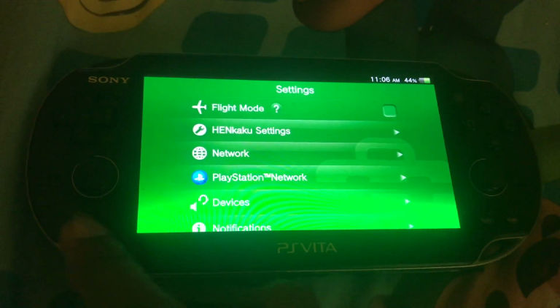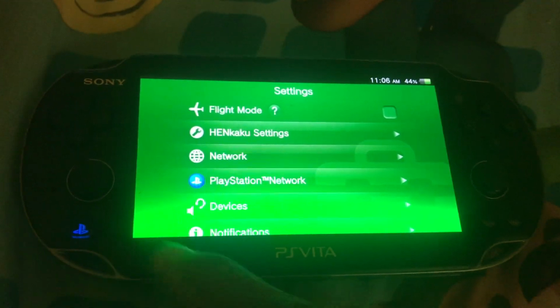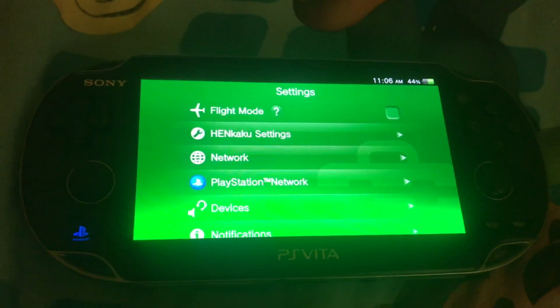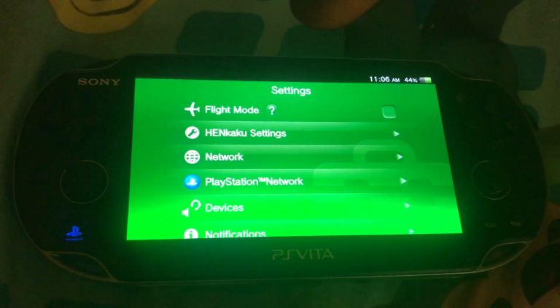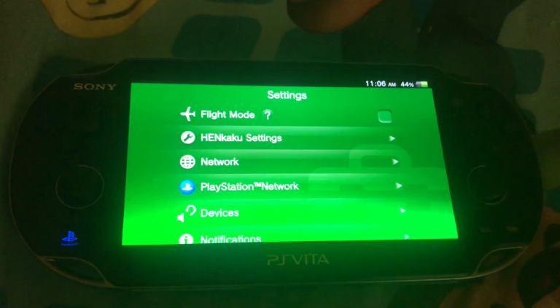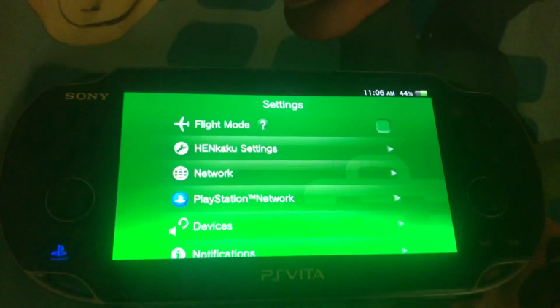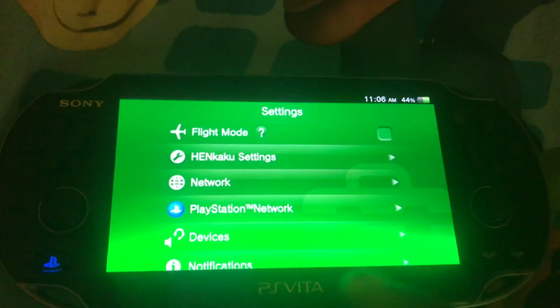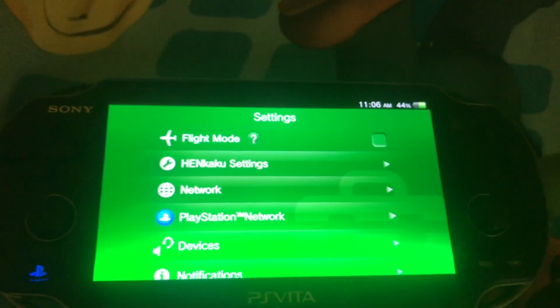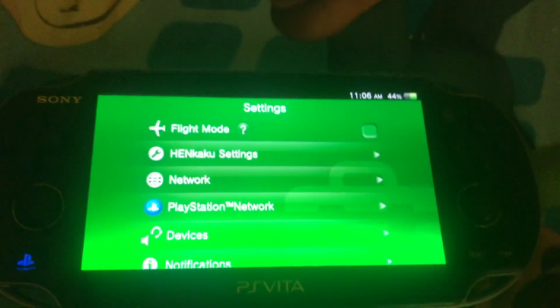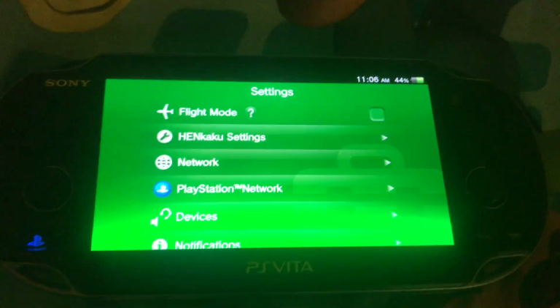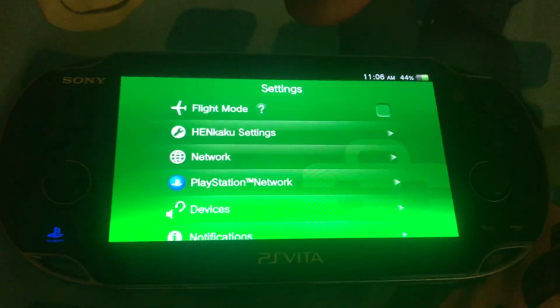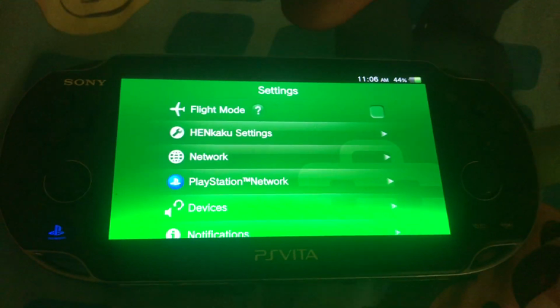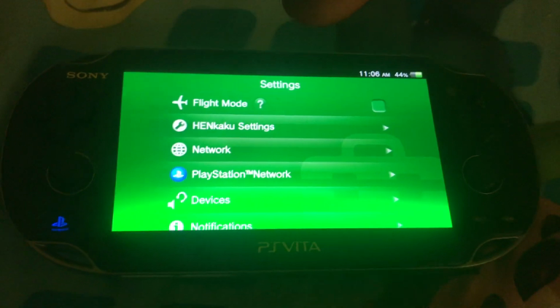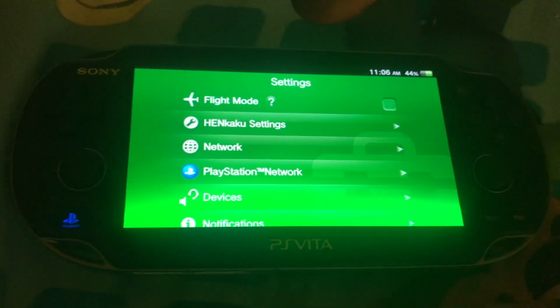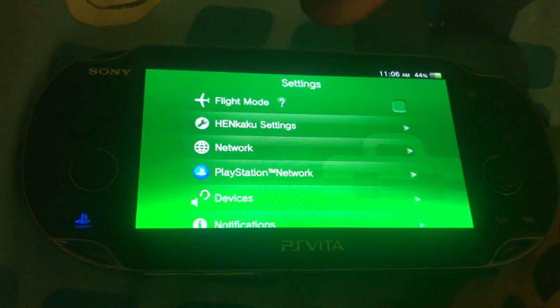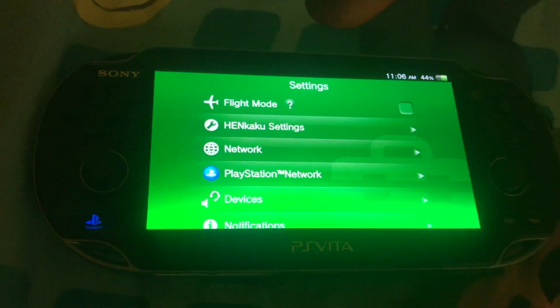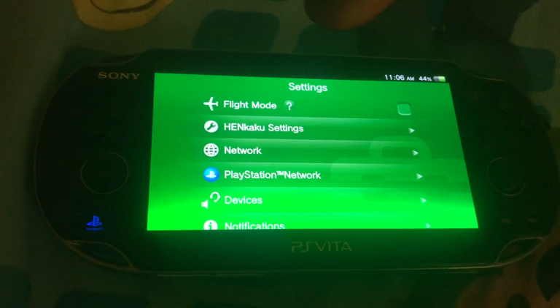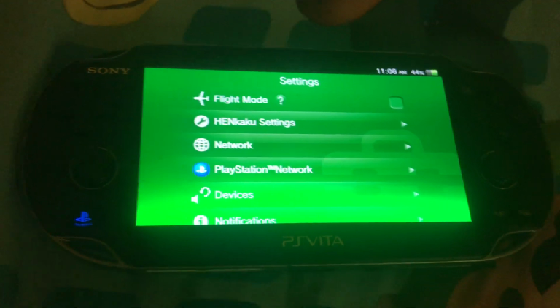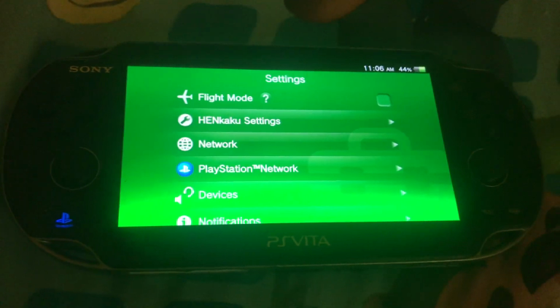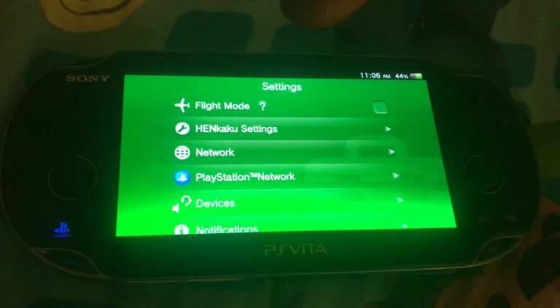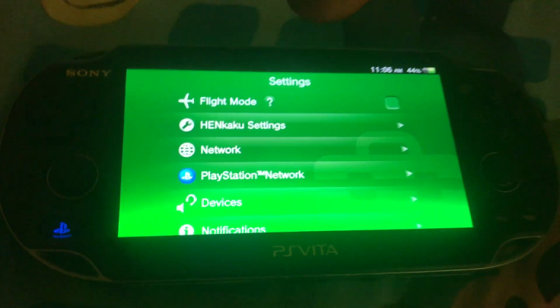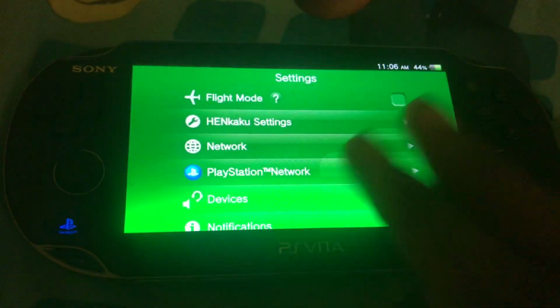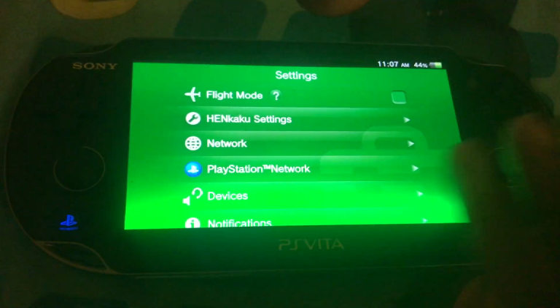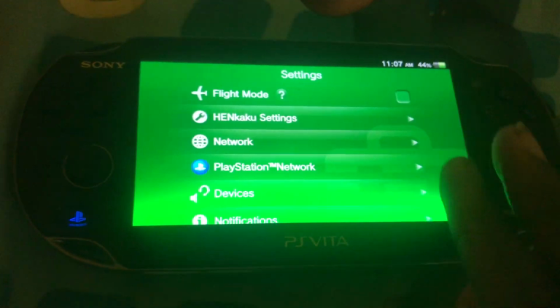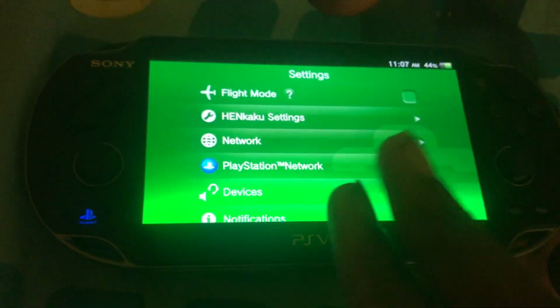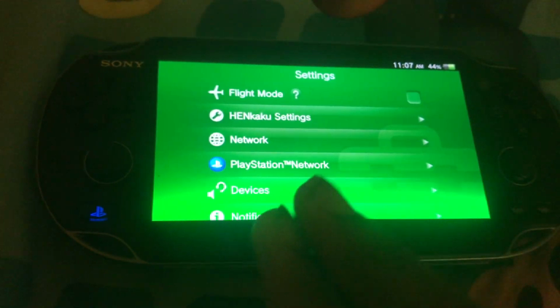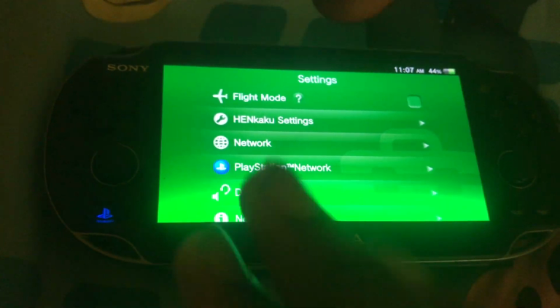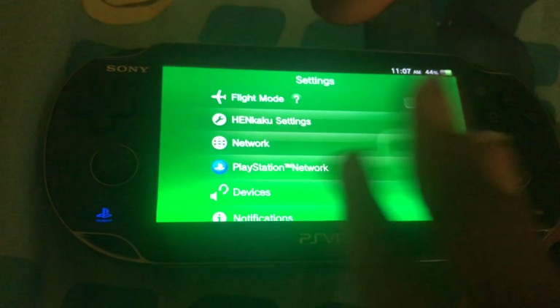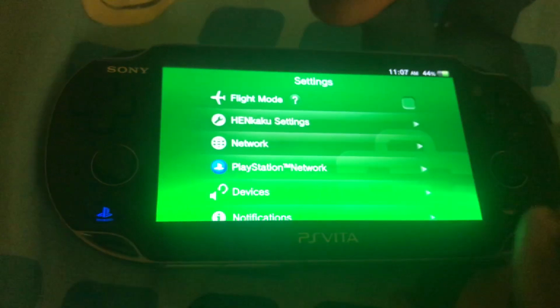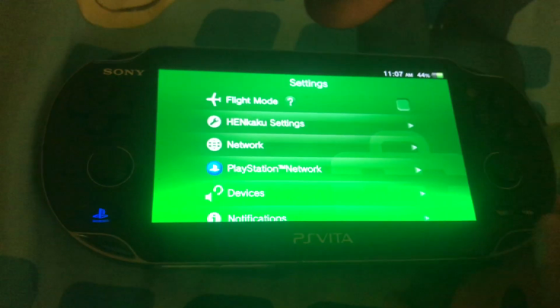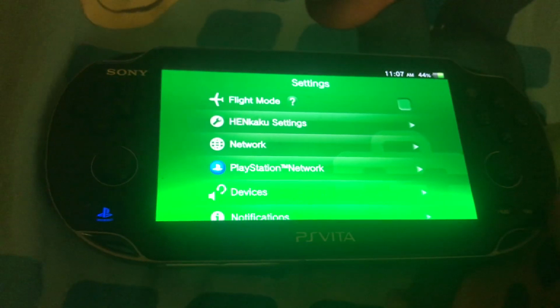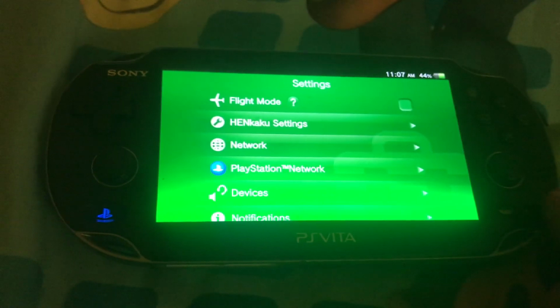This is SM127, and today I'm going to teach you how to extend the battery life of your PS Vita.